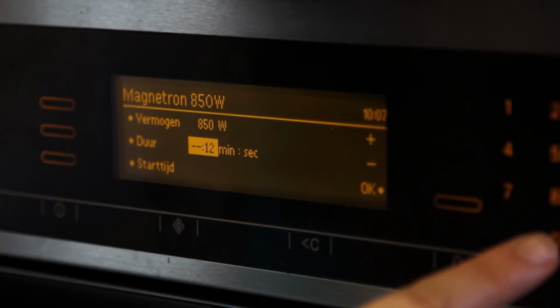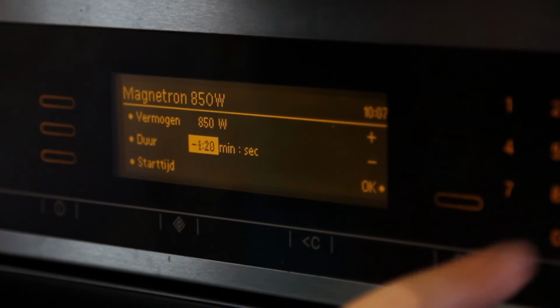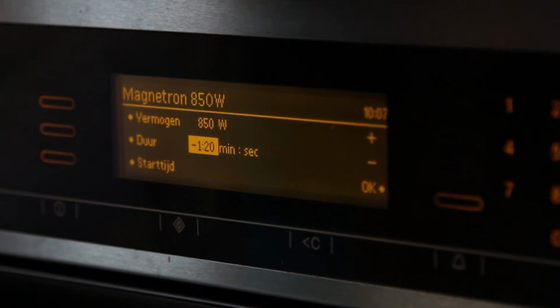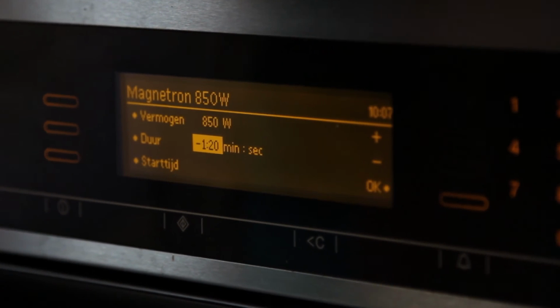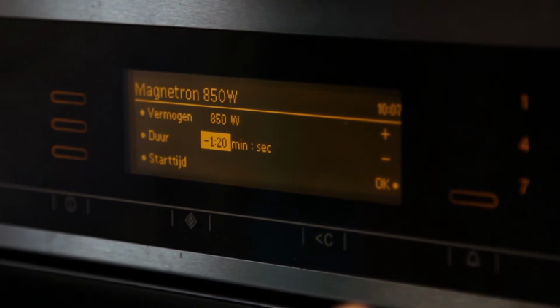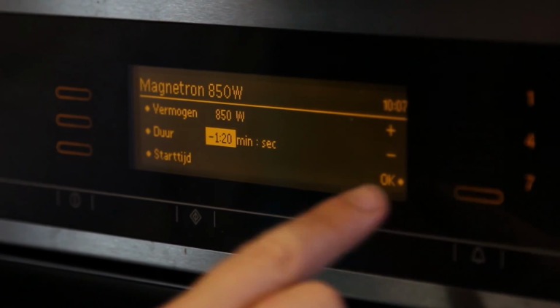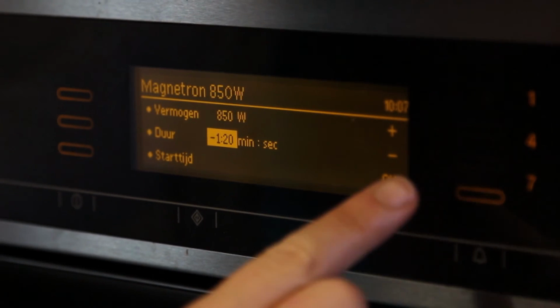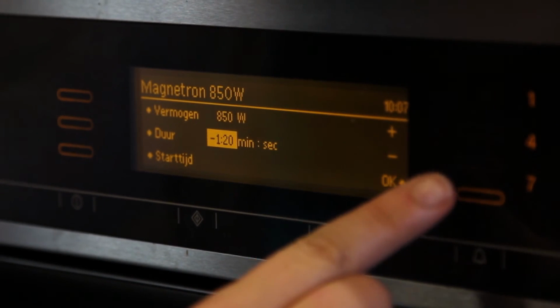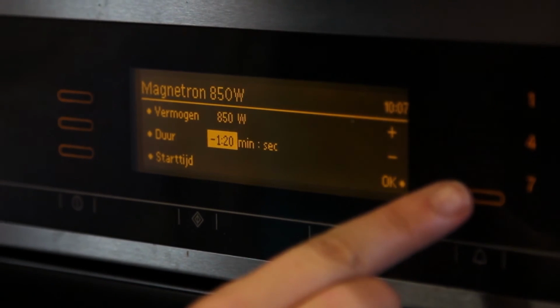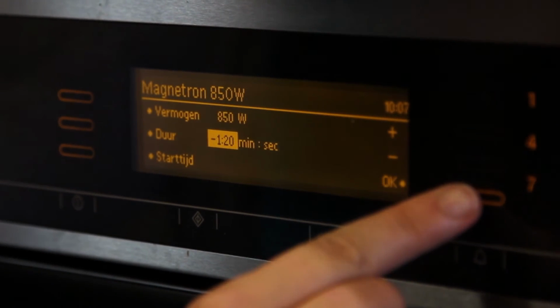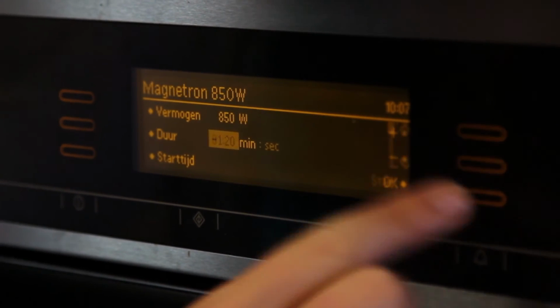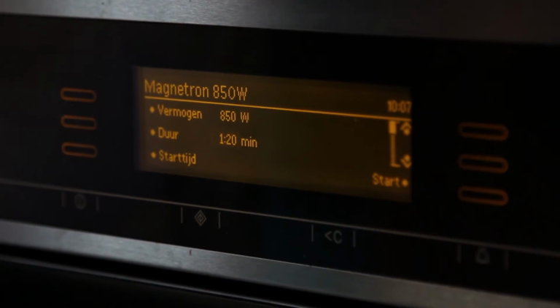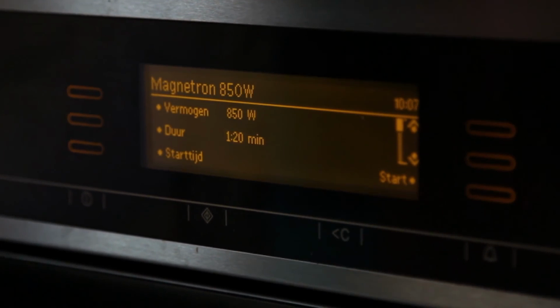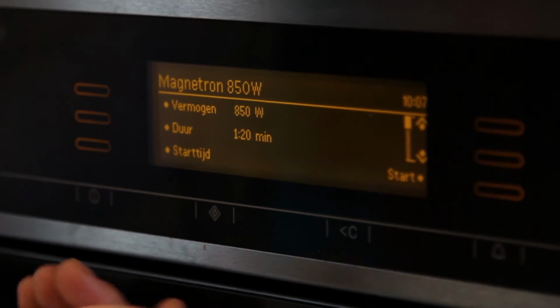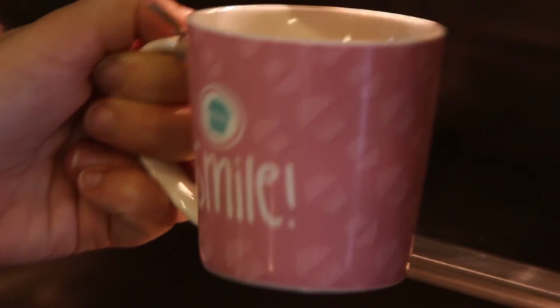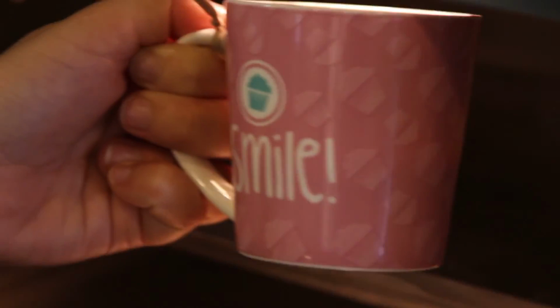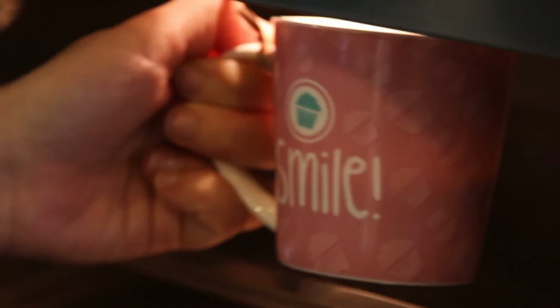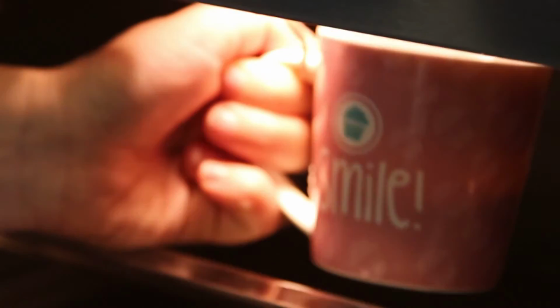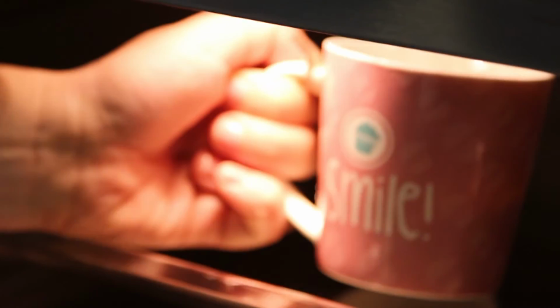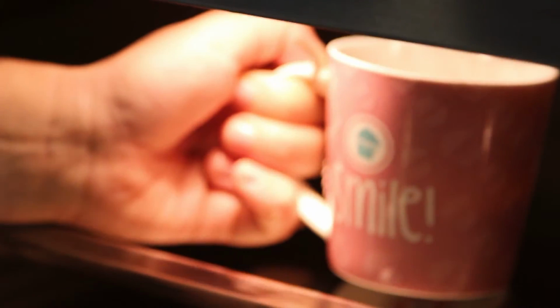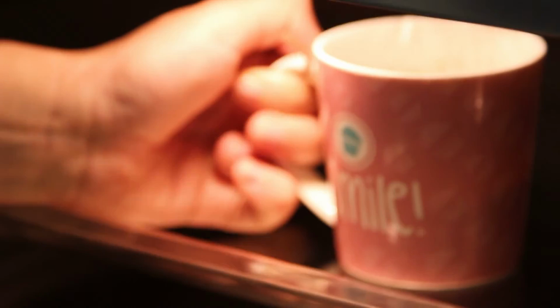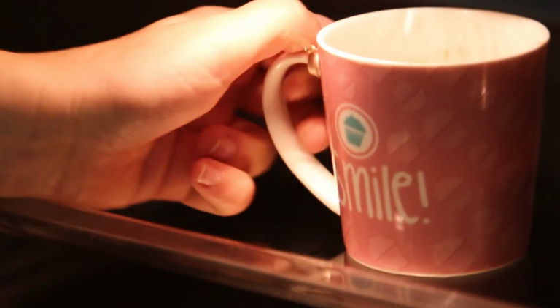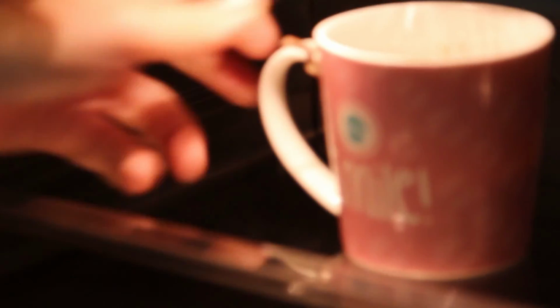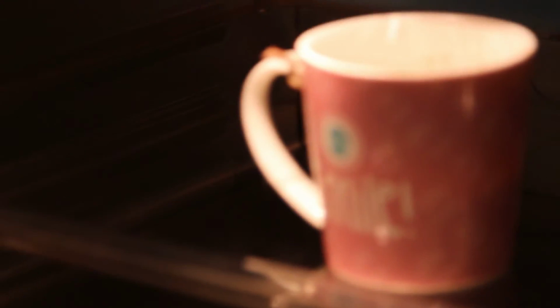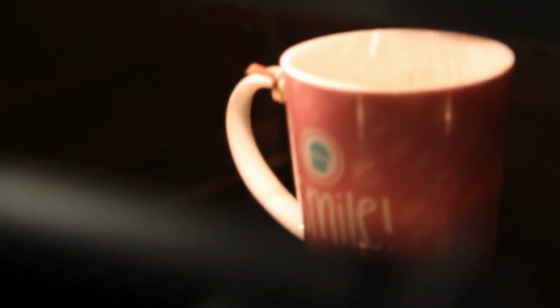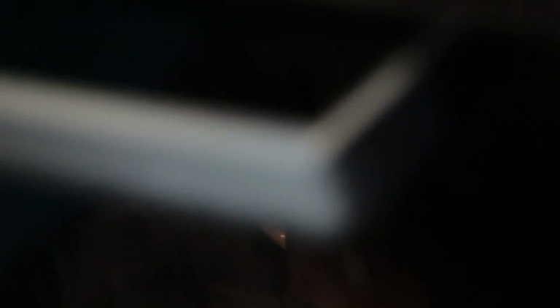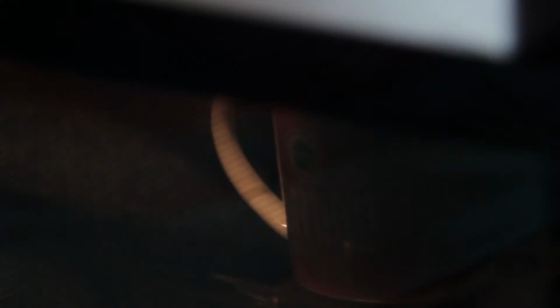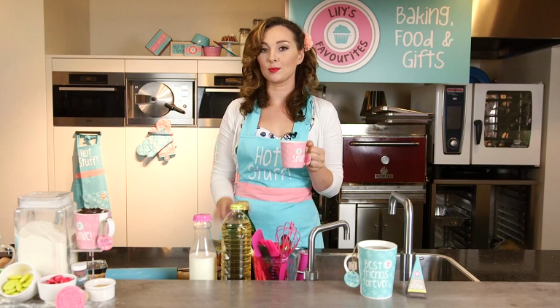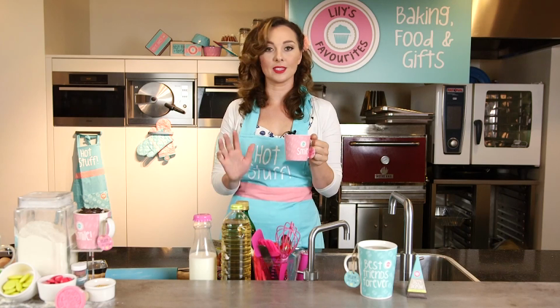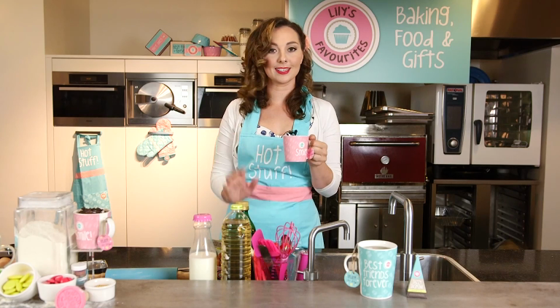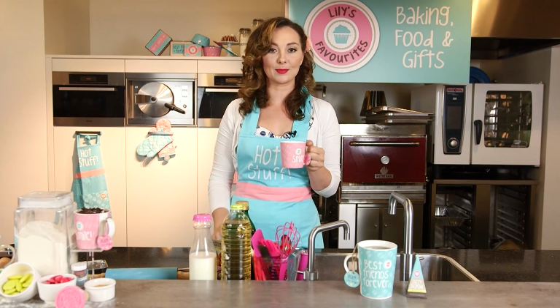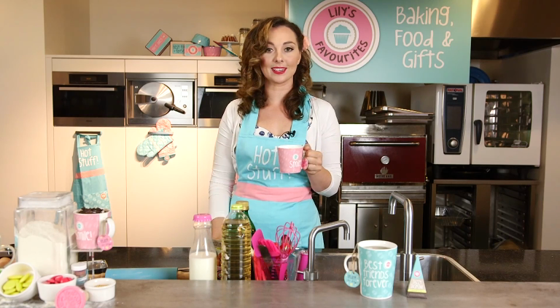Then you can put it into the microwave for about 80 seconds. Put it on 800 watts. My microwave only has 850 watts but it doesn't matter.